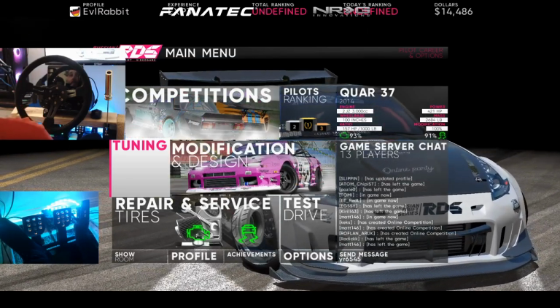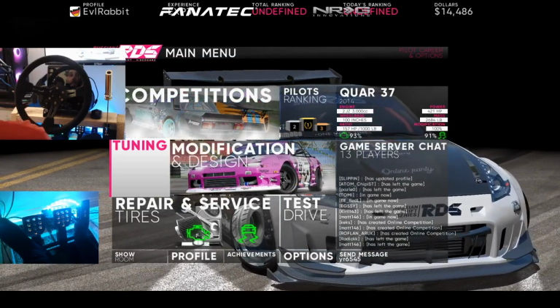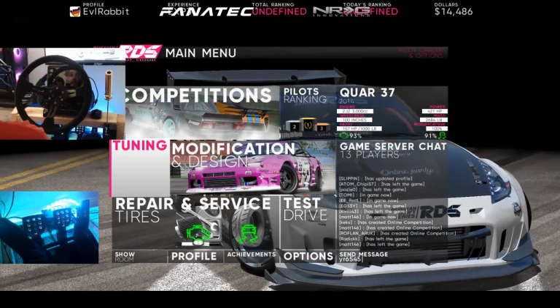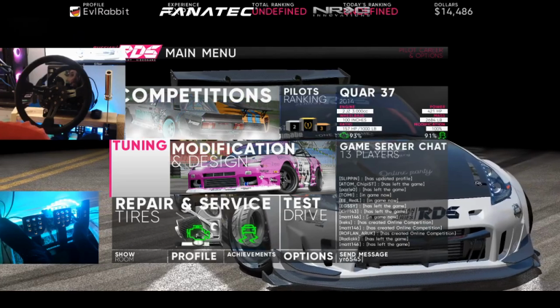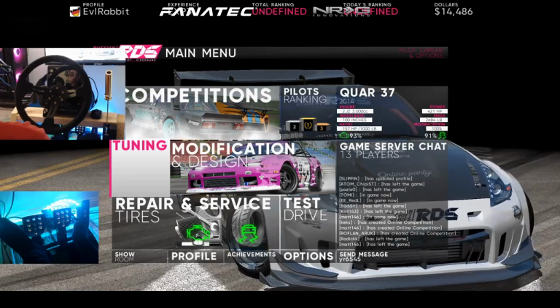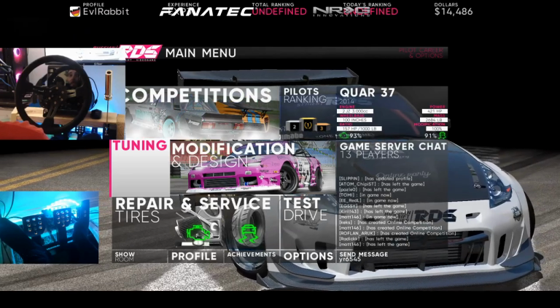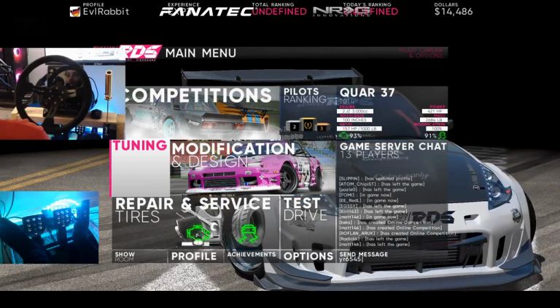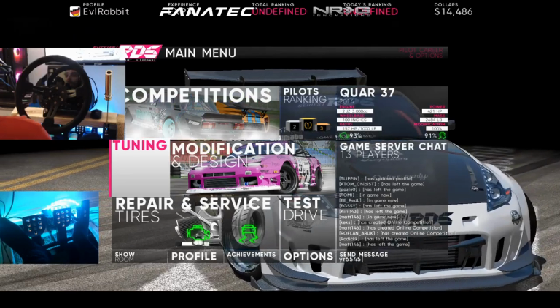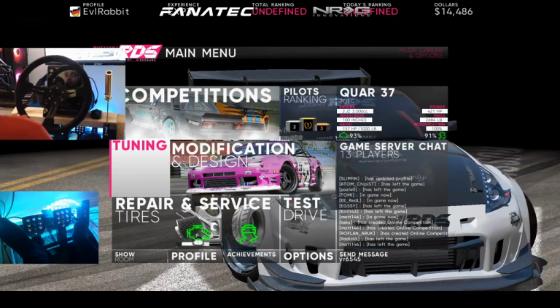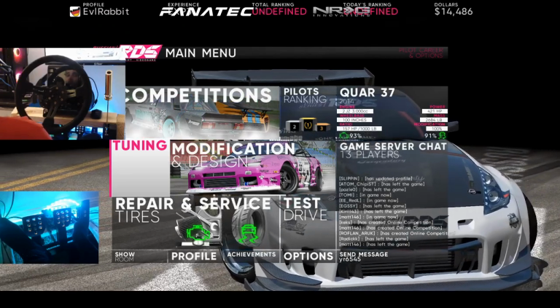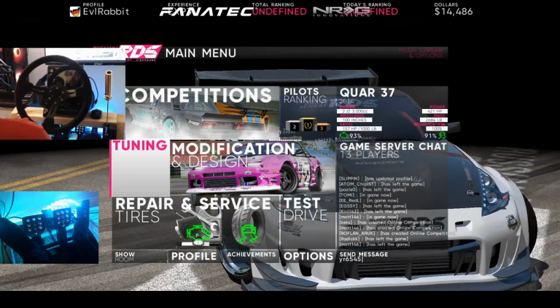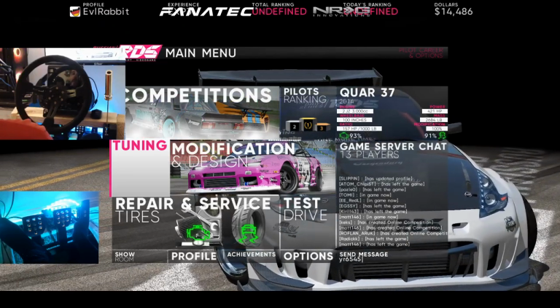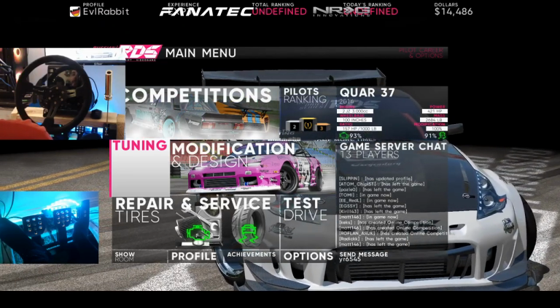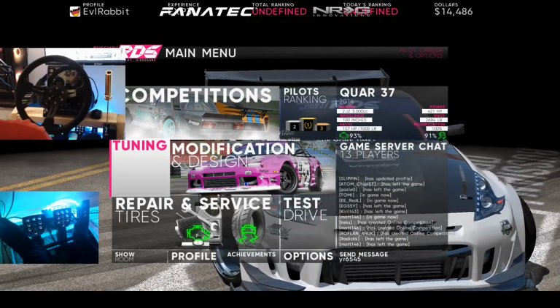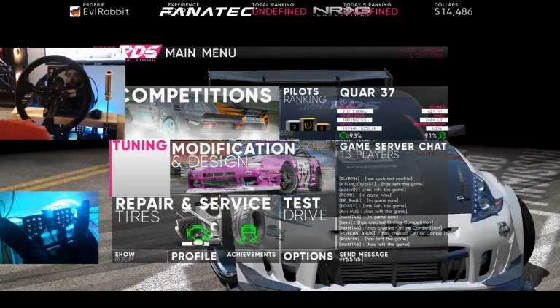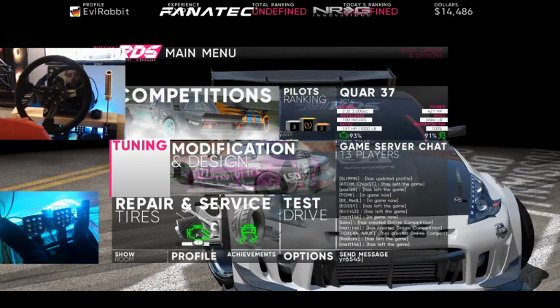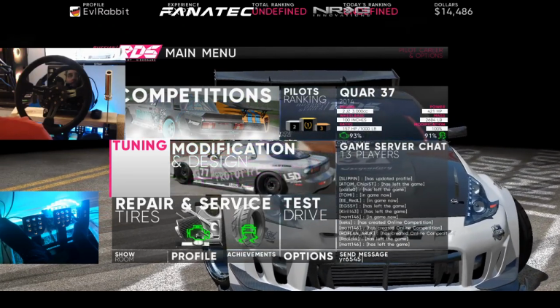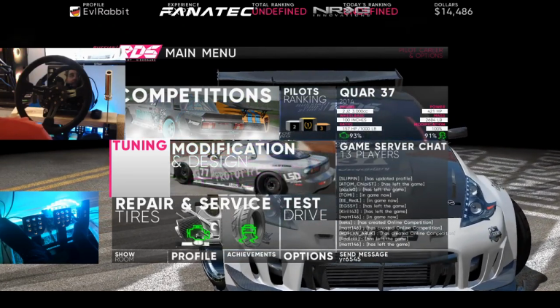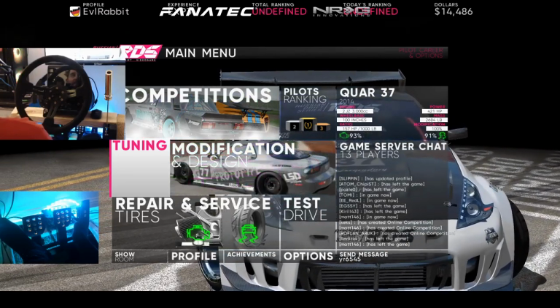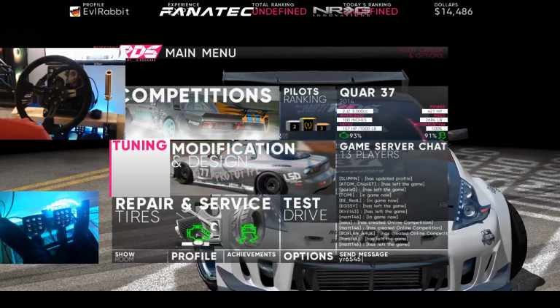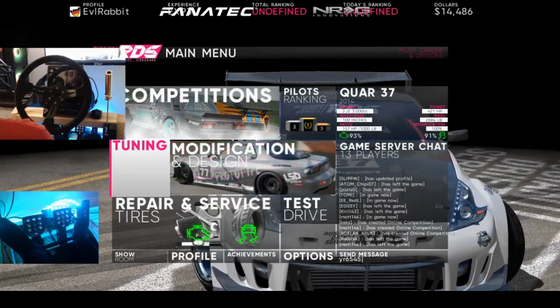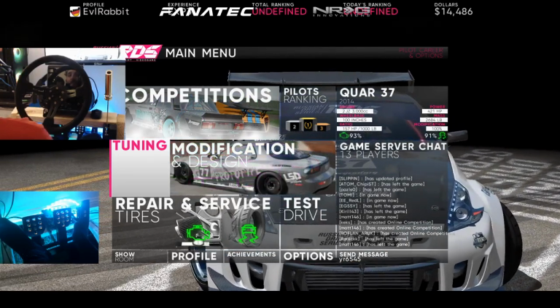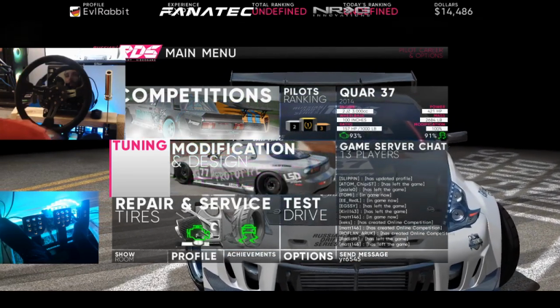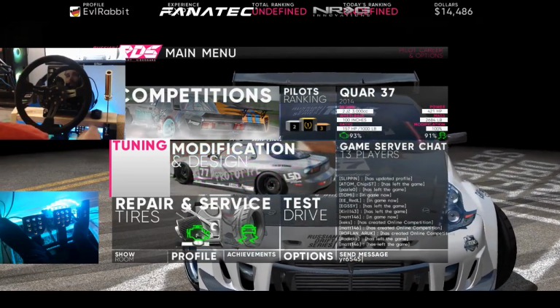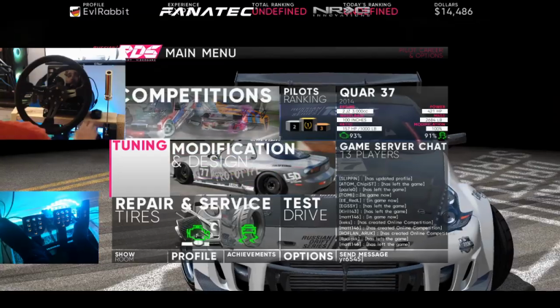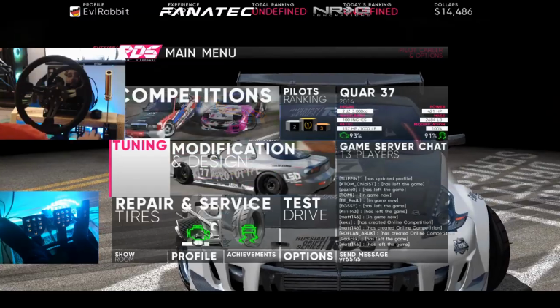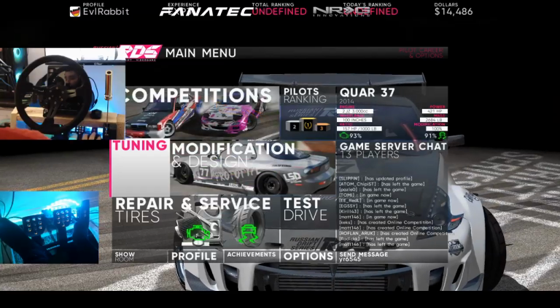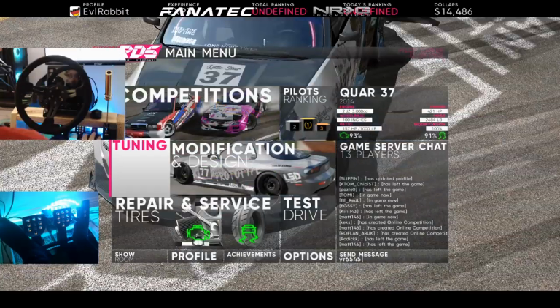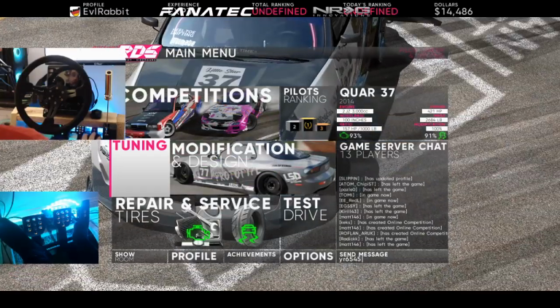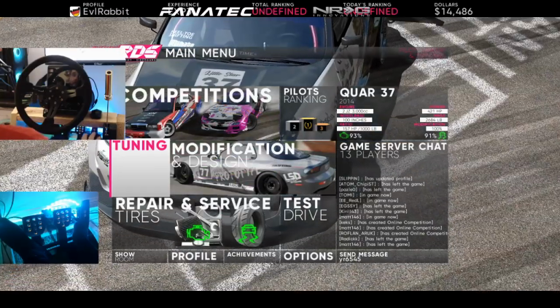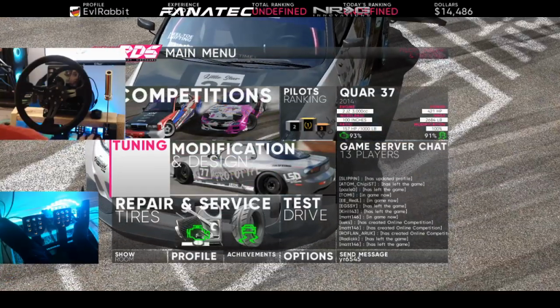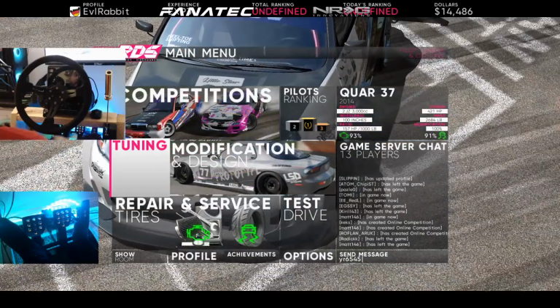I've heard mixed reviews — it's drifting very well, it's very weird, it feels good on a wheel, doesn't feel good on the wheel. So we're gonna give it a shot with a Fanatec rig. You guys can follow me on Instagram and Twitter, all found in the description box below.